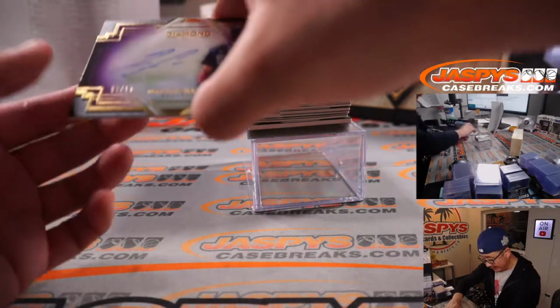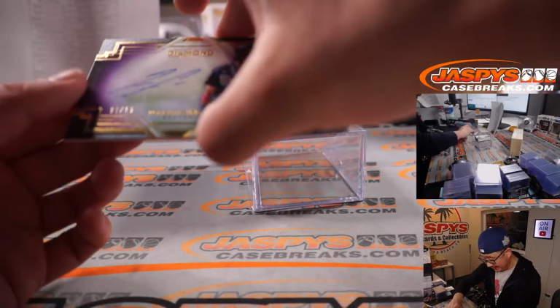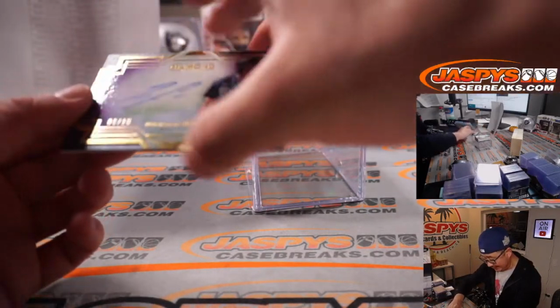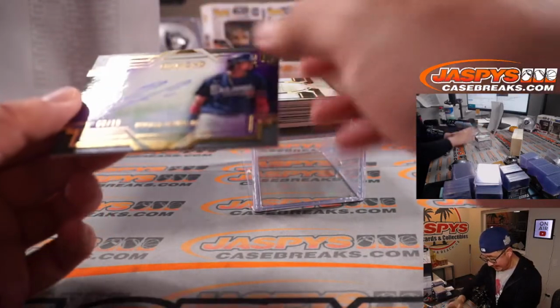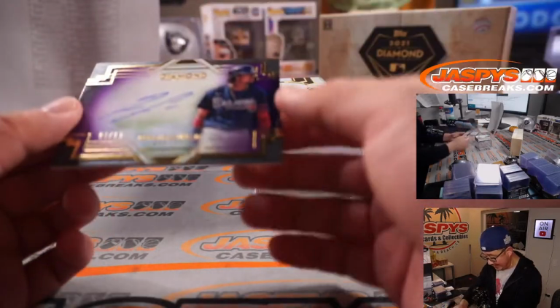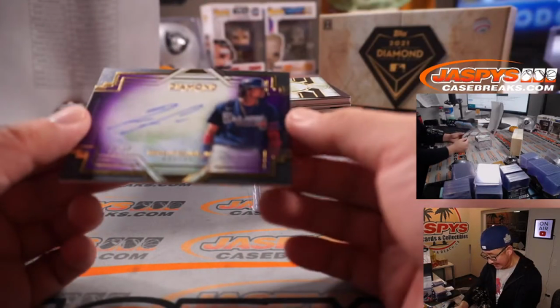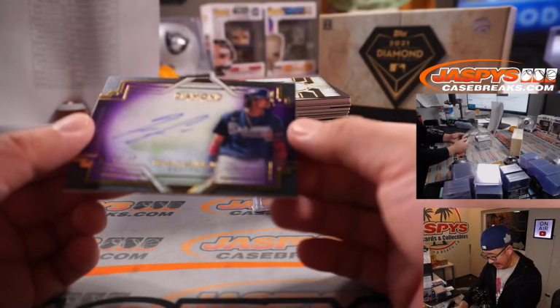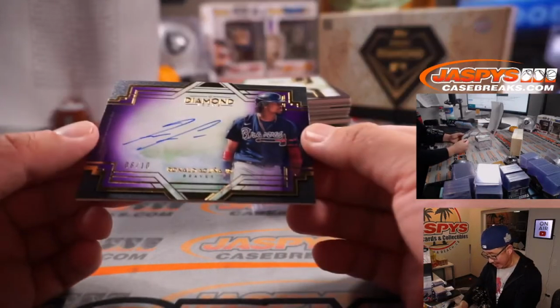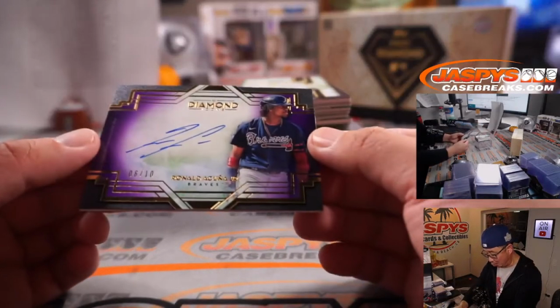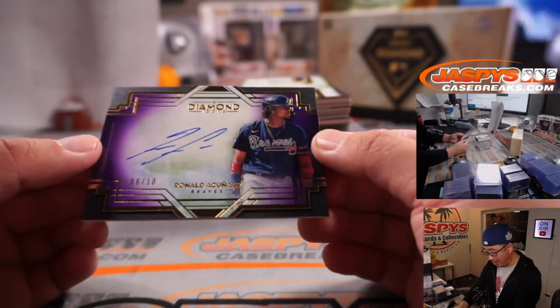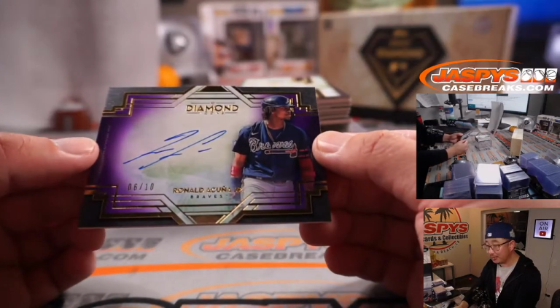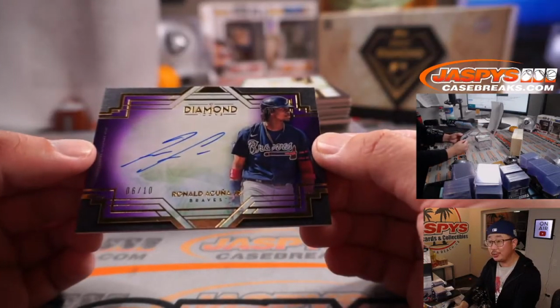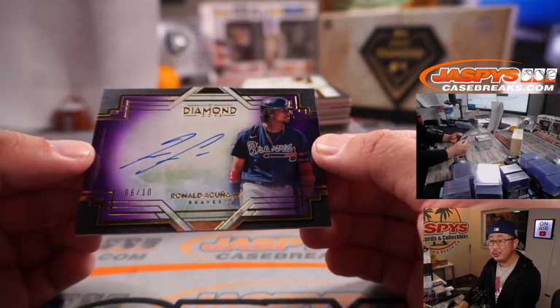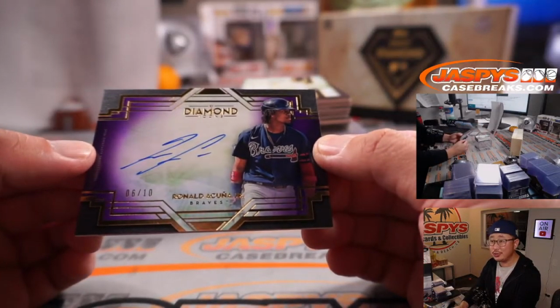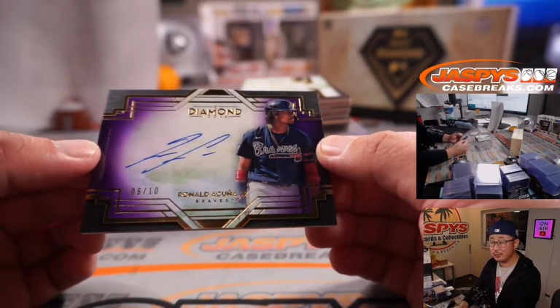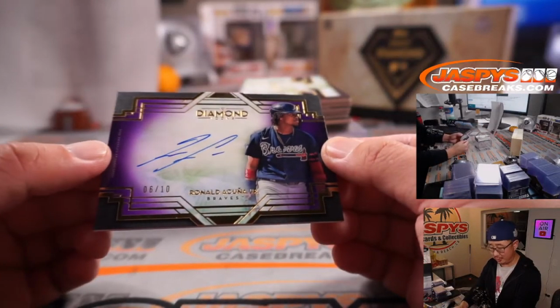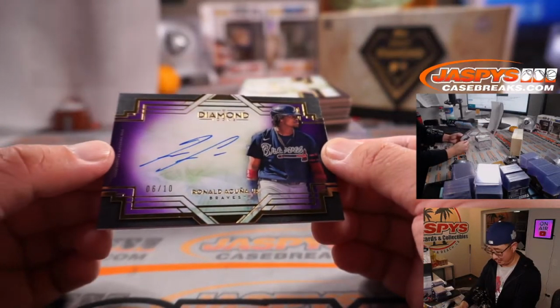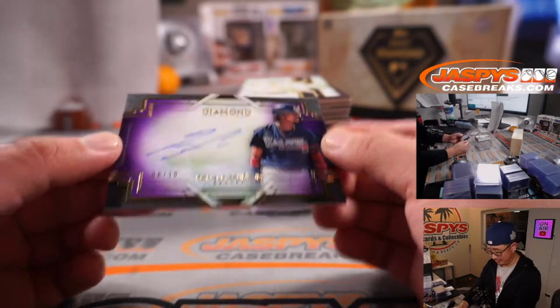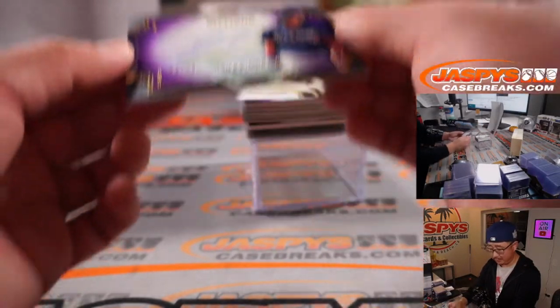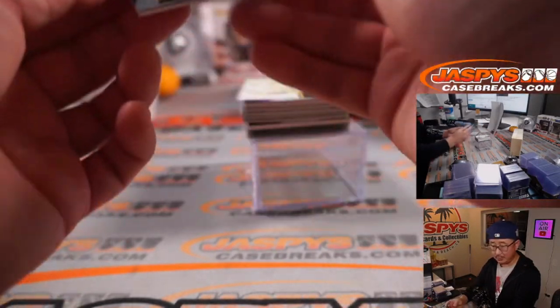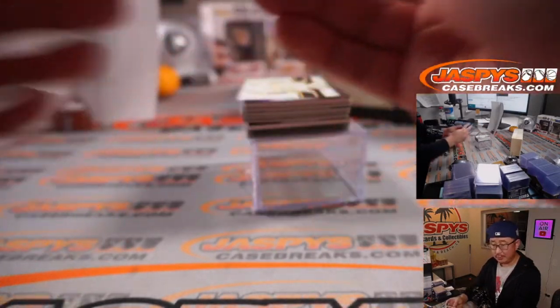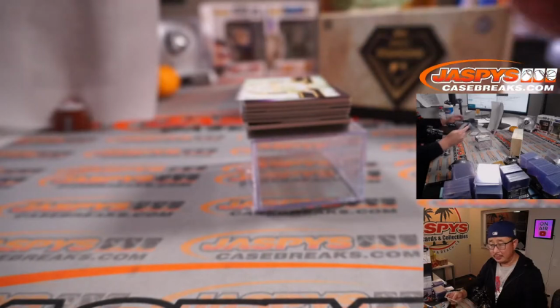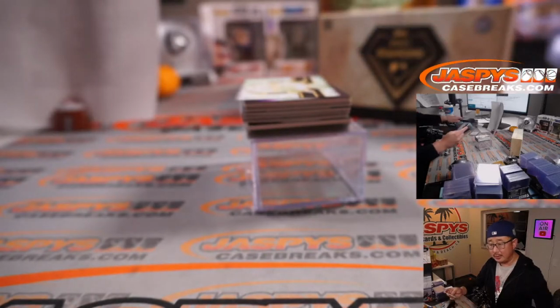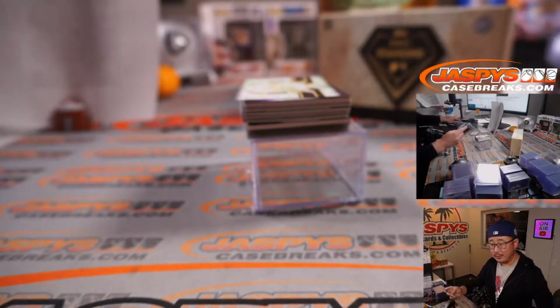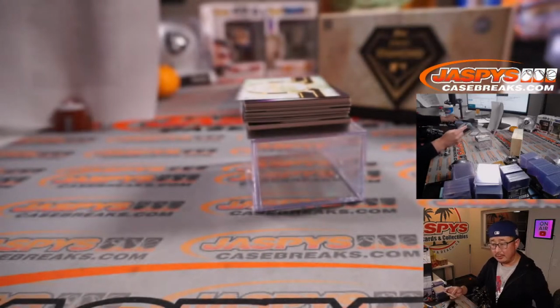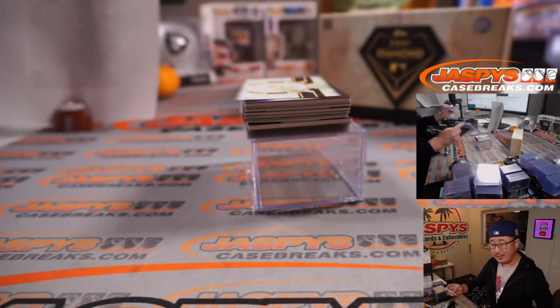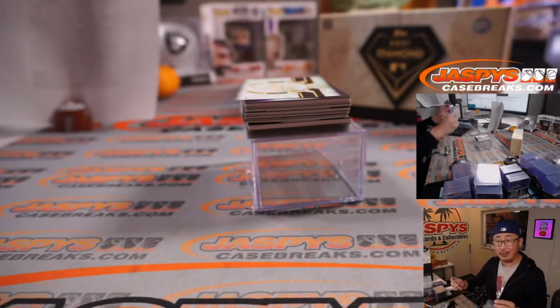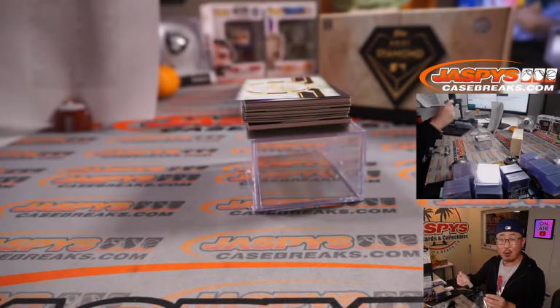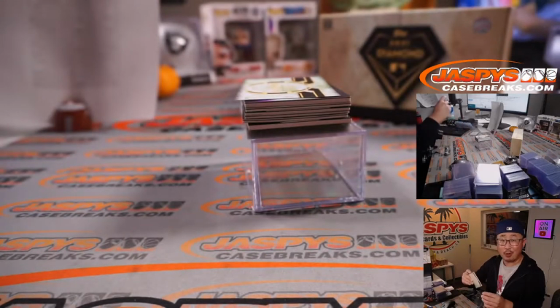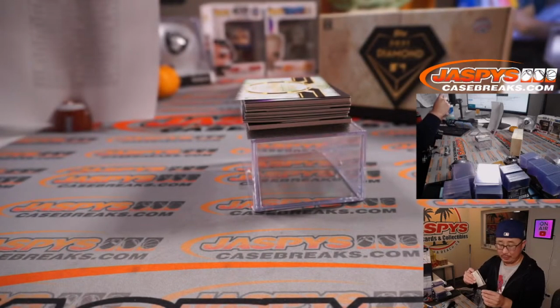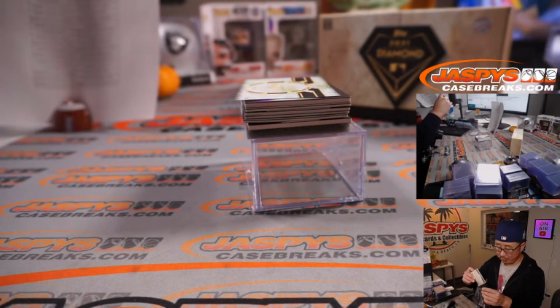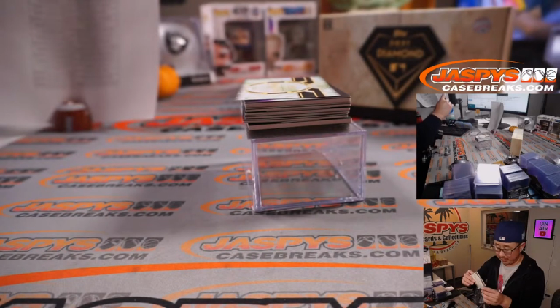Six out of 10 — Ronald Acuna Jr. Gary Gordon in the Braves.